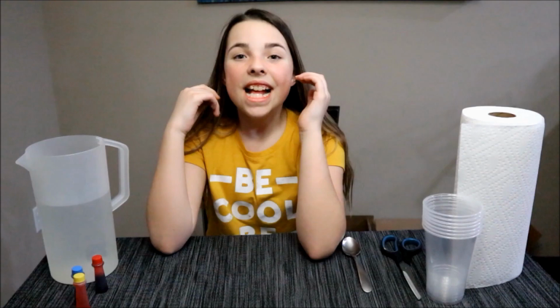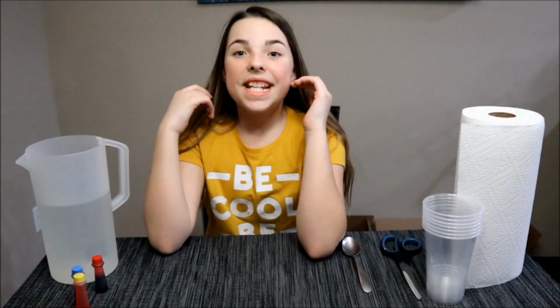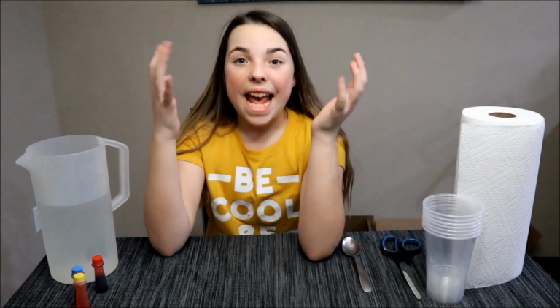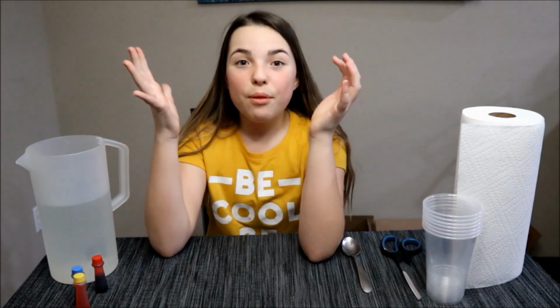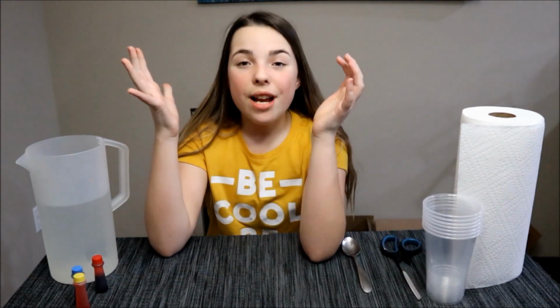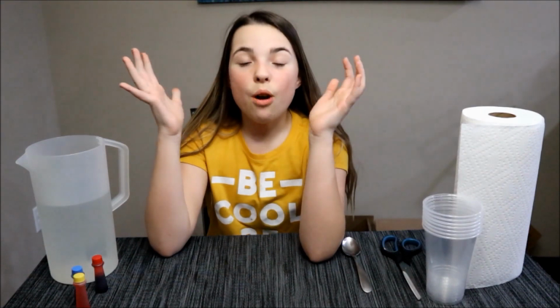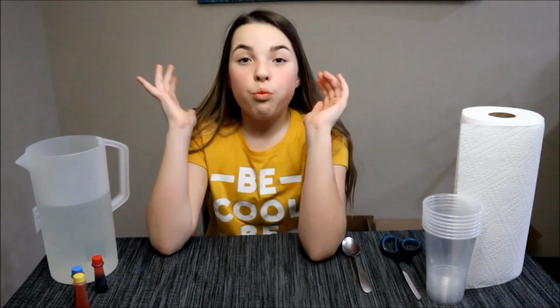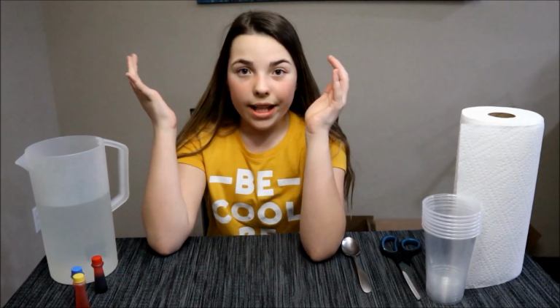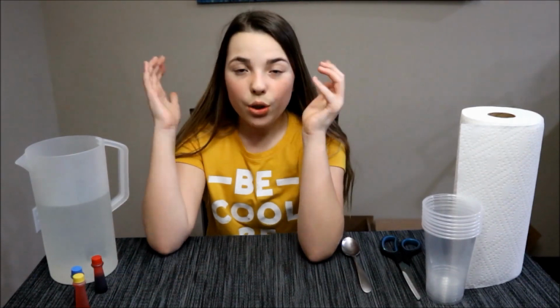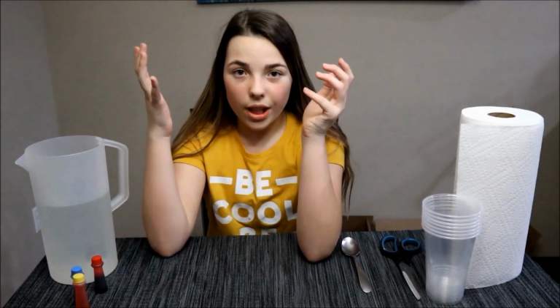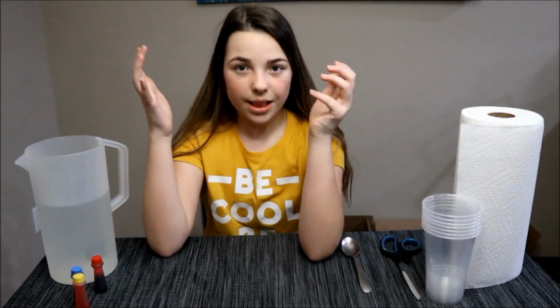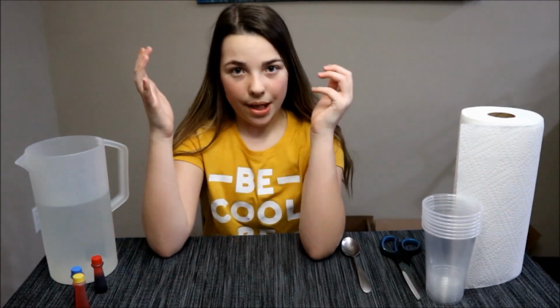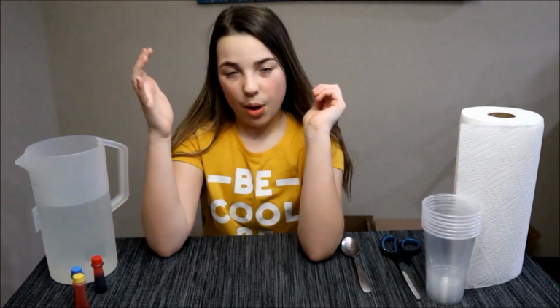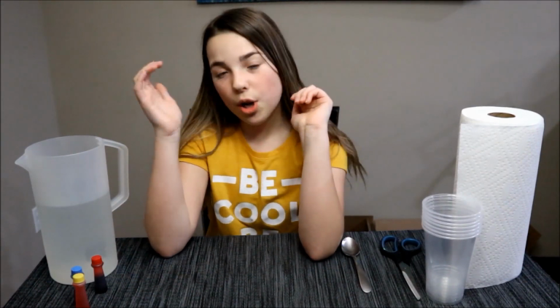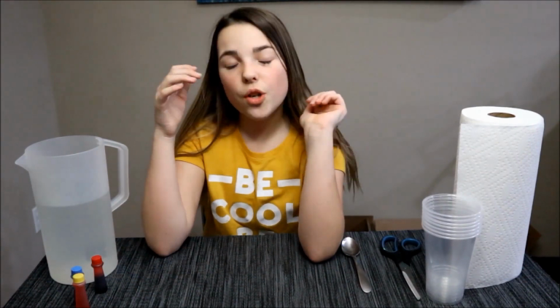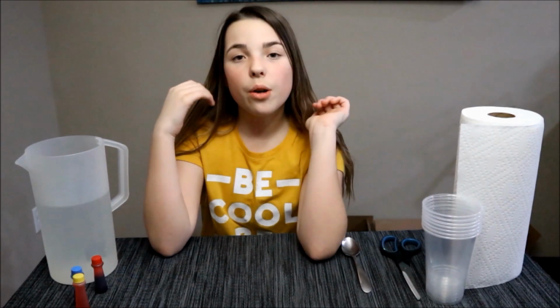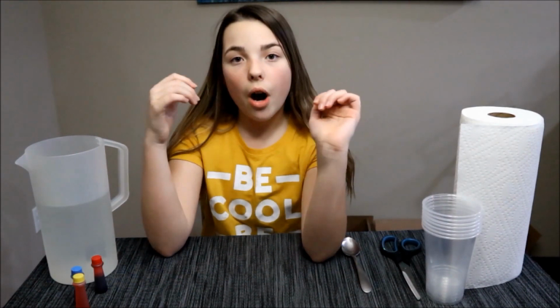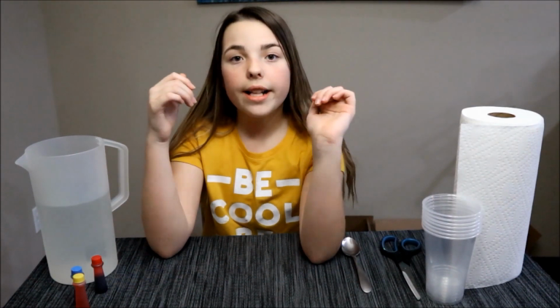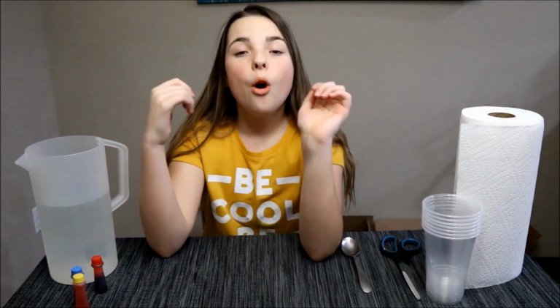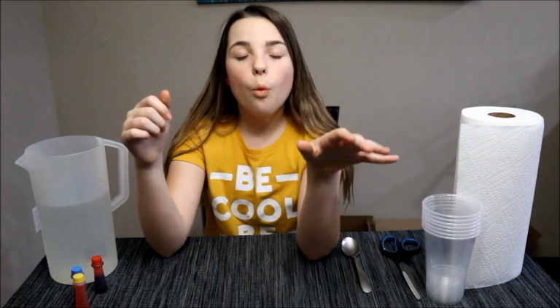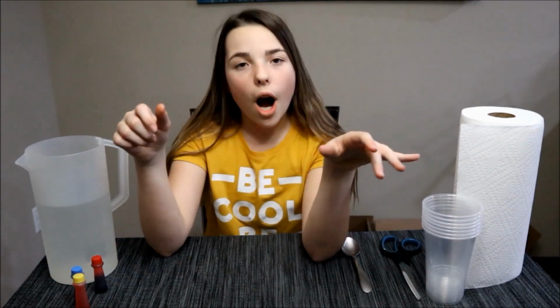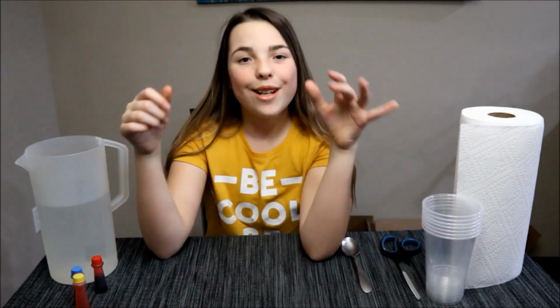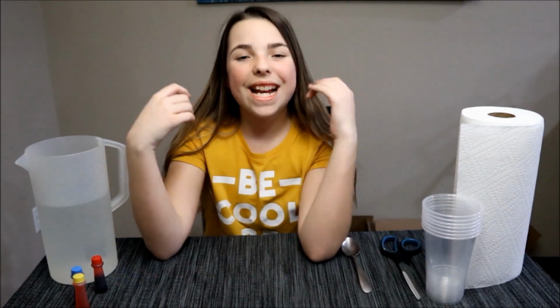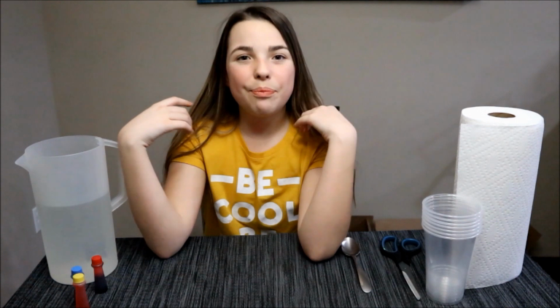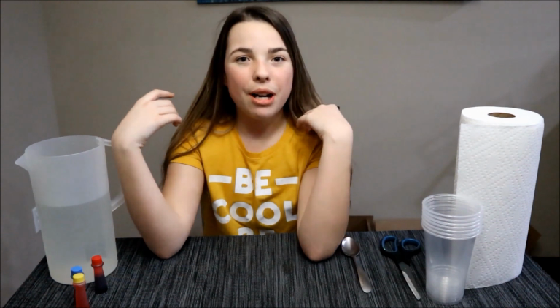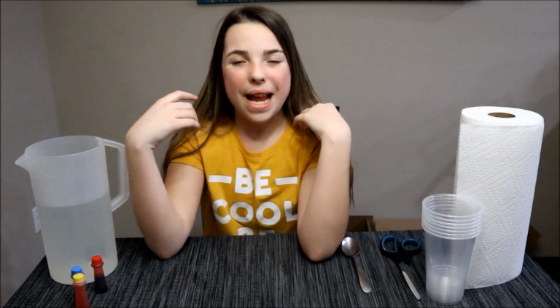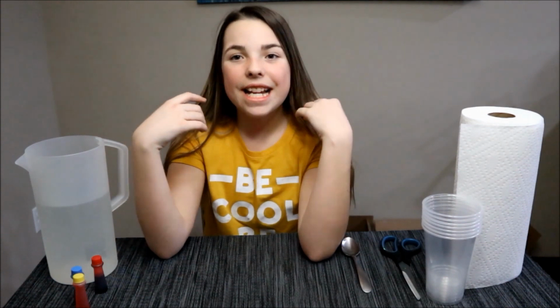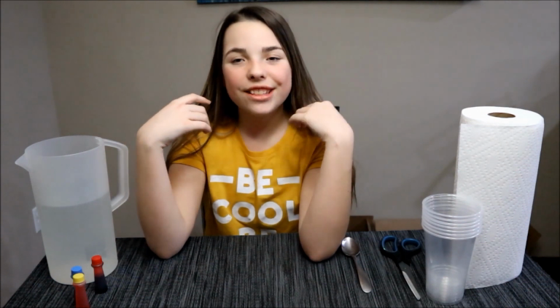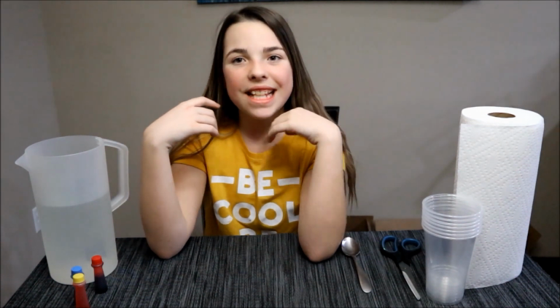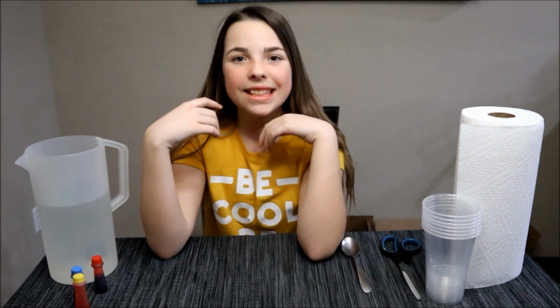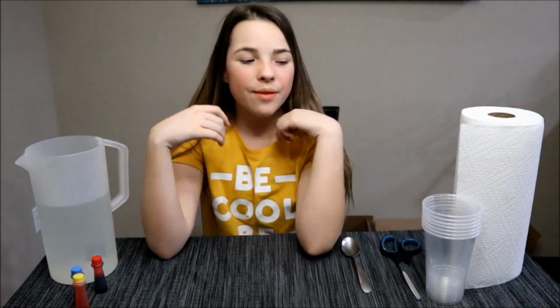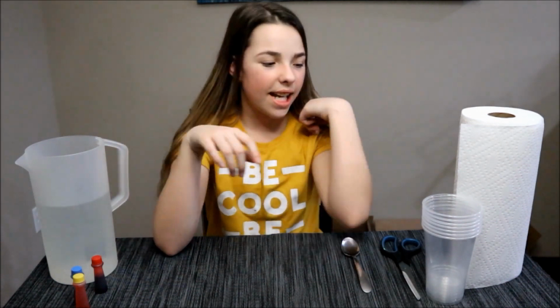Today we're doing a really cool experiment. We're doing the walking water experiment and here's the things you need.